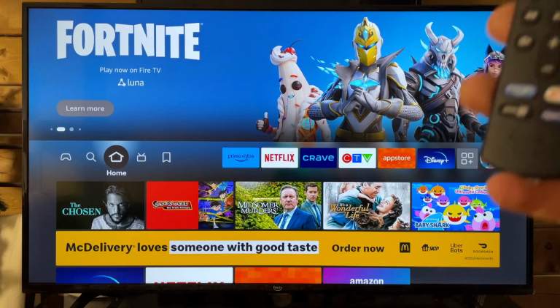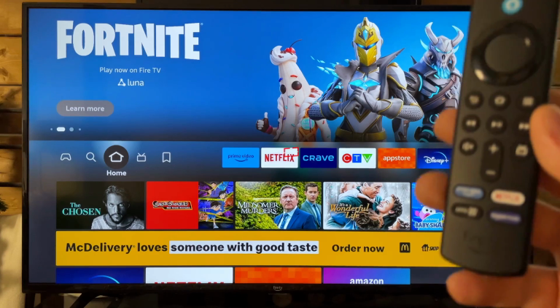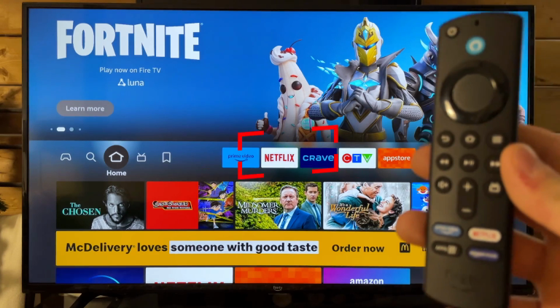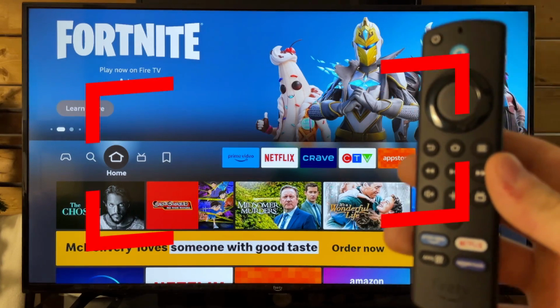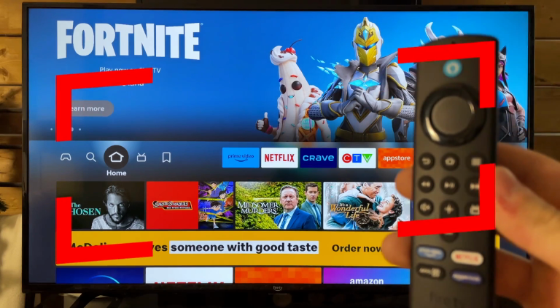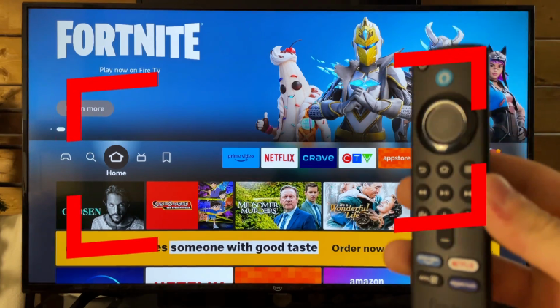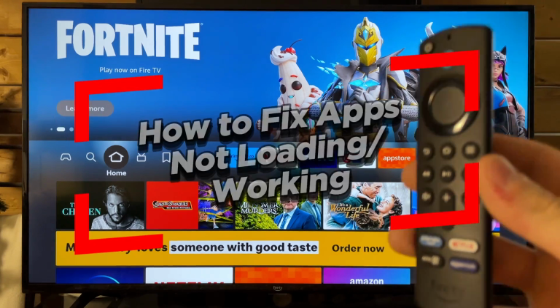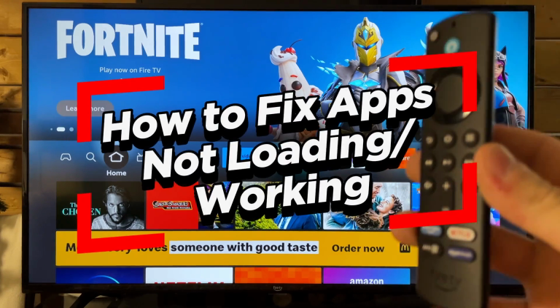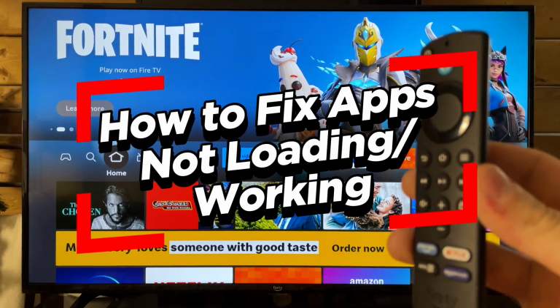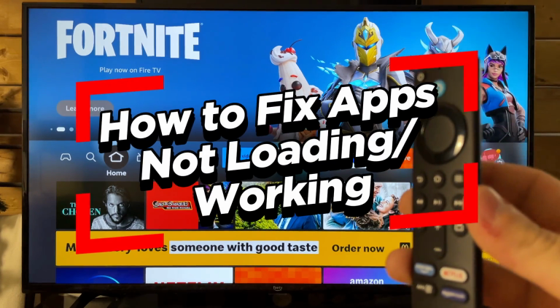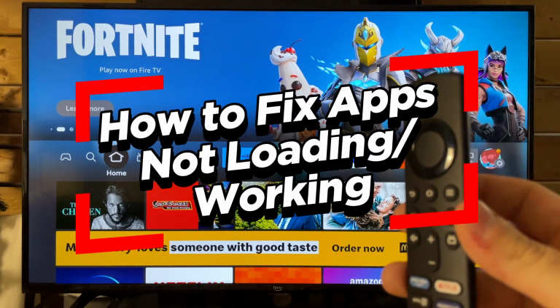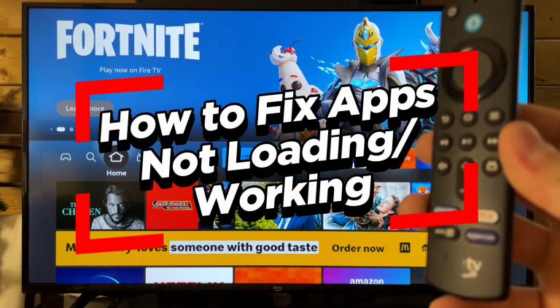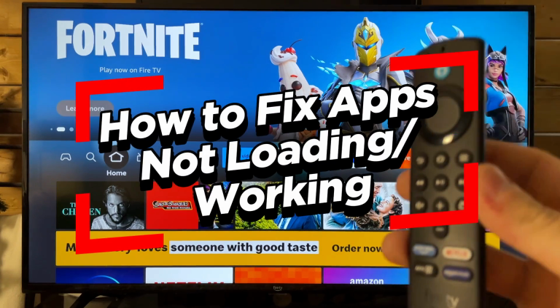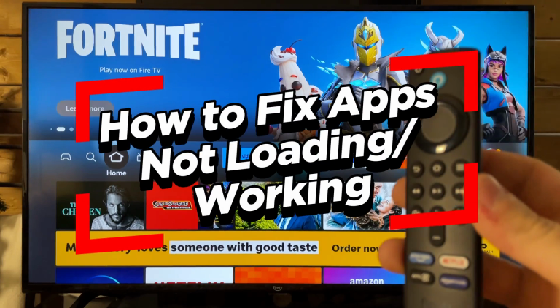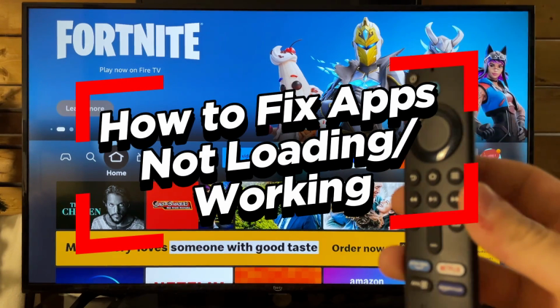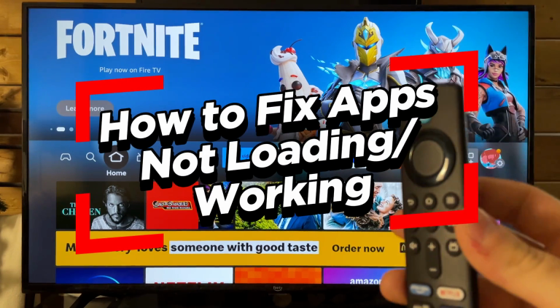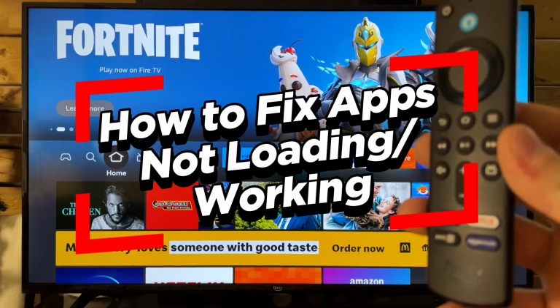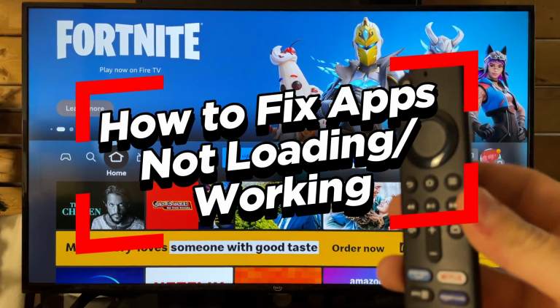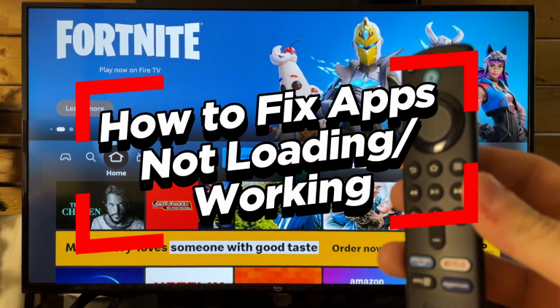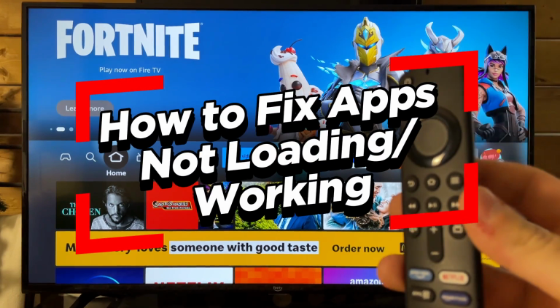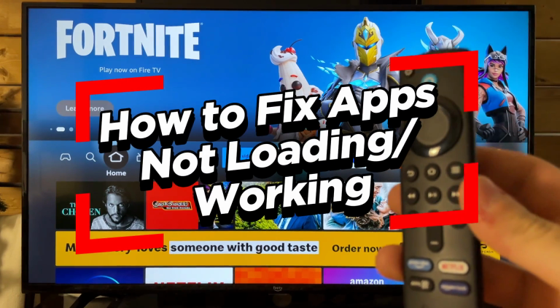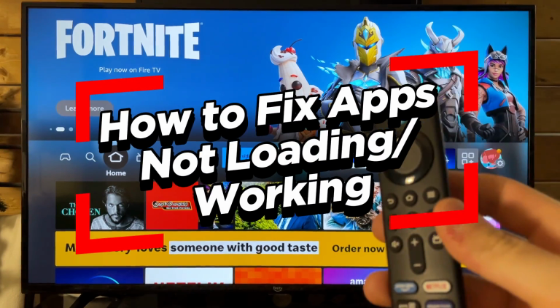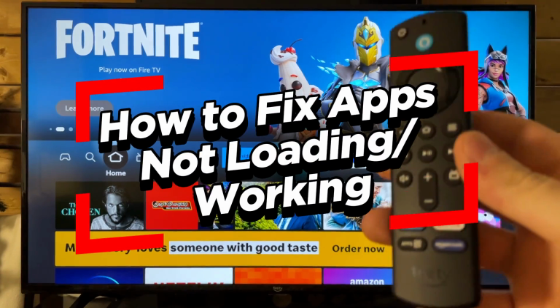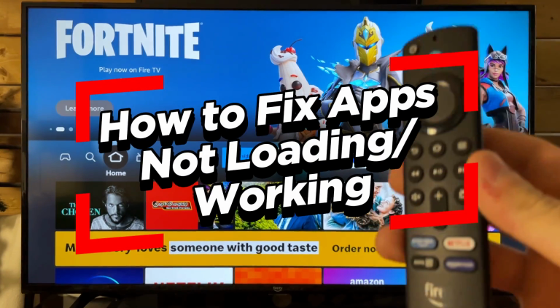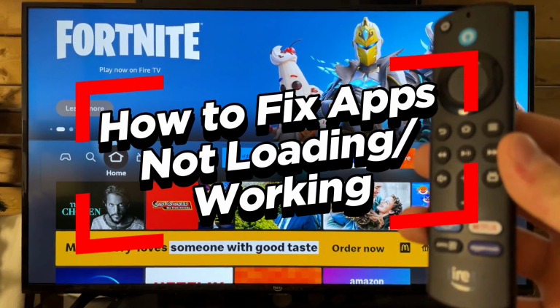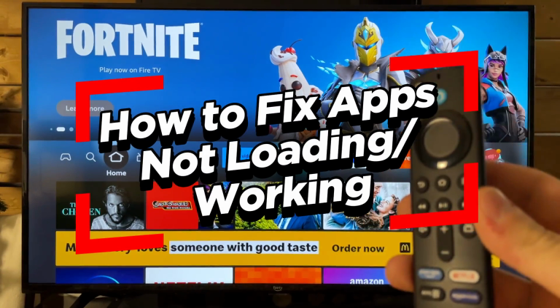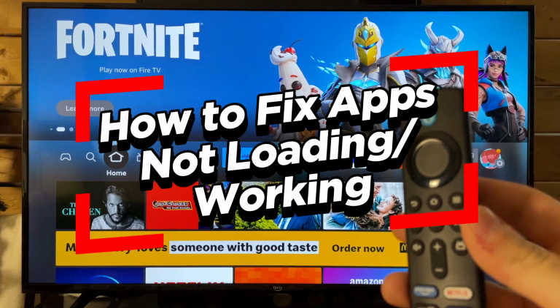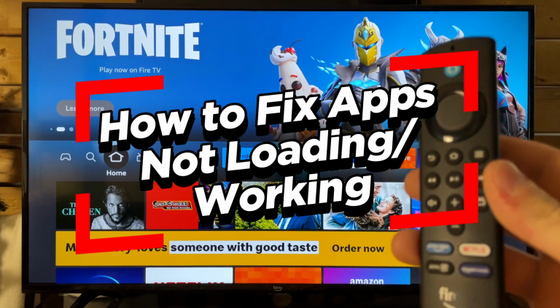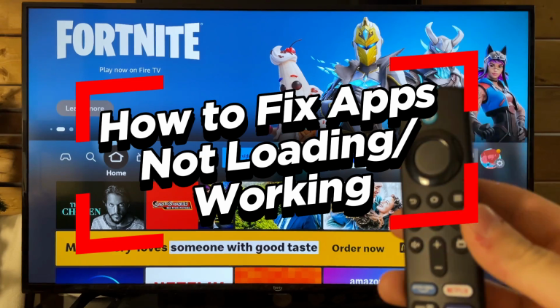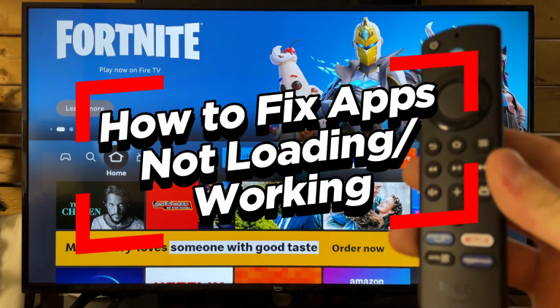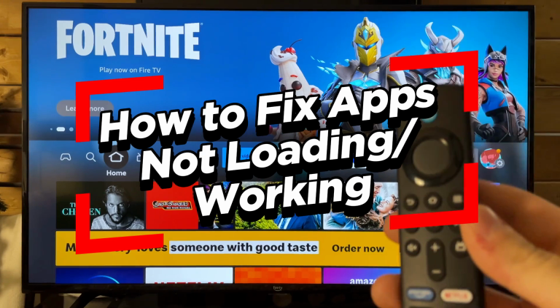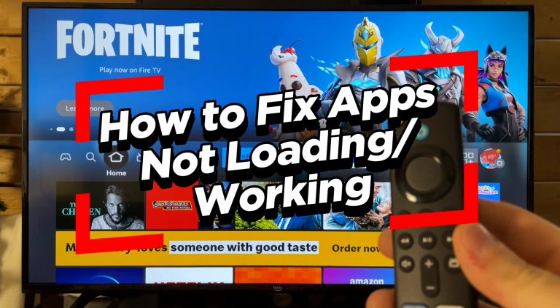In this video, I'm going to show you how to fix it when apps aren't loading on your home menu on your Fire Stick.